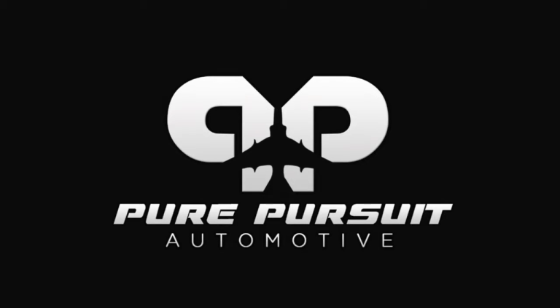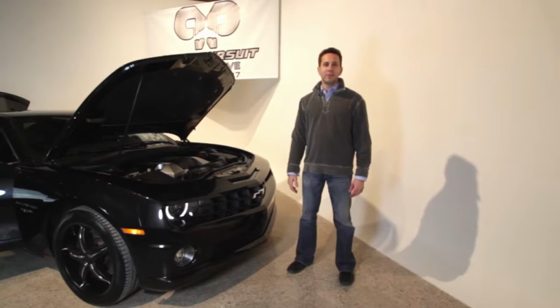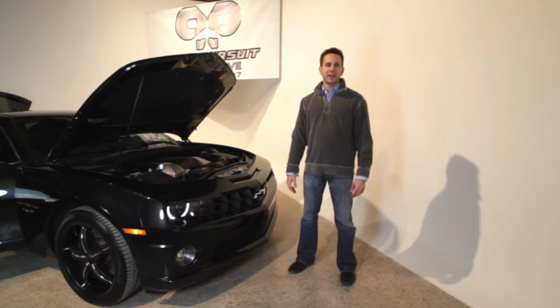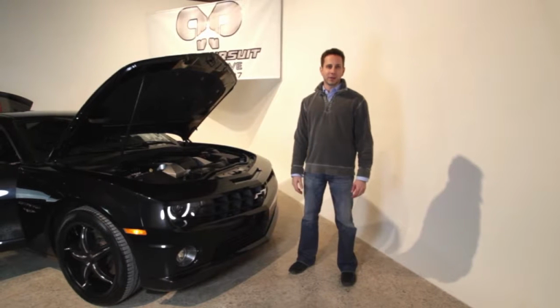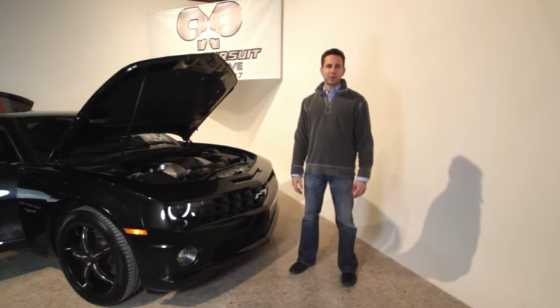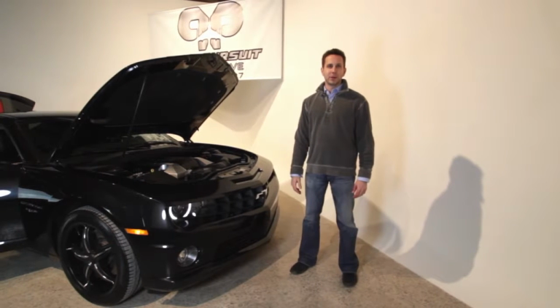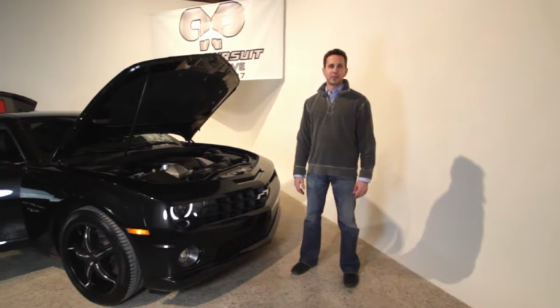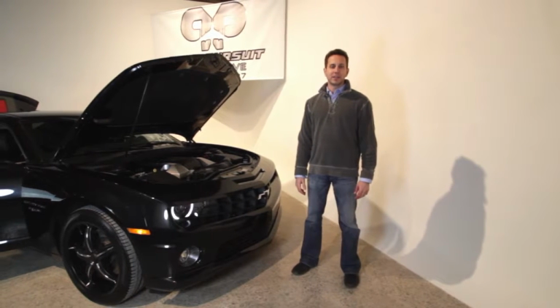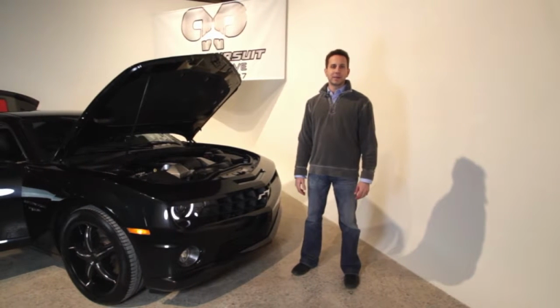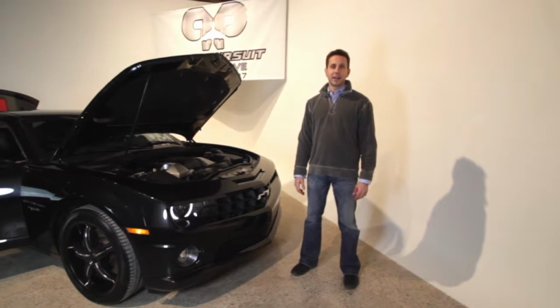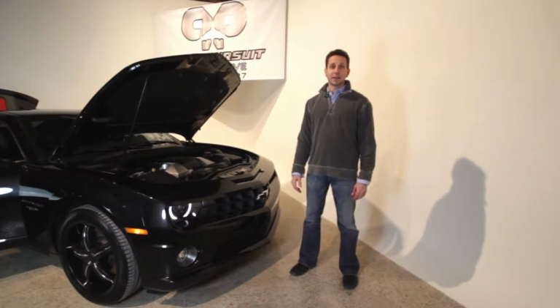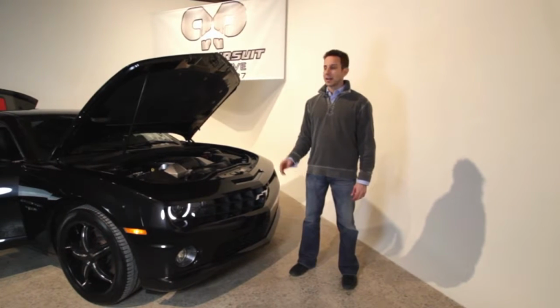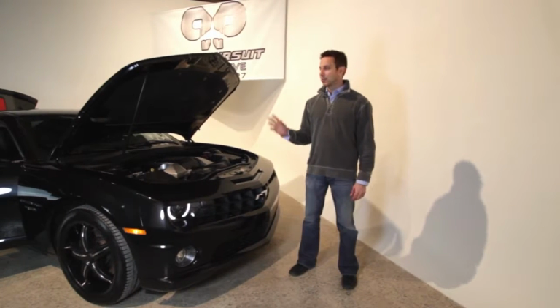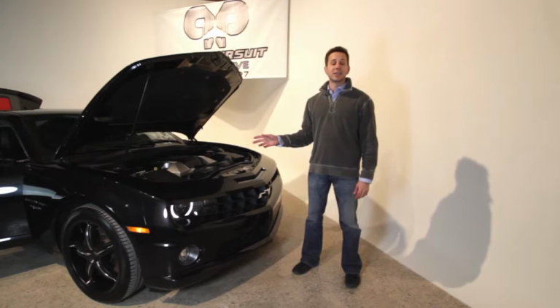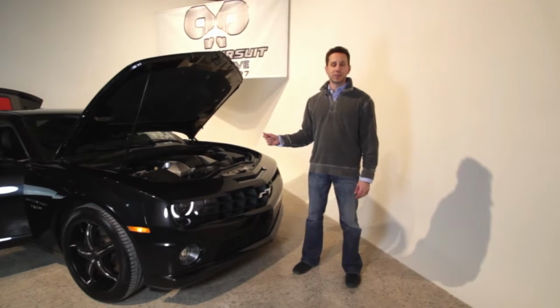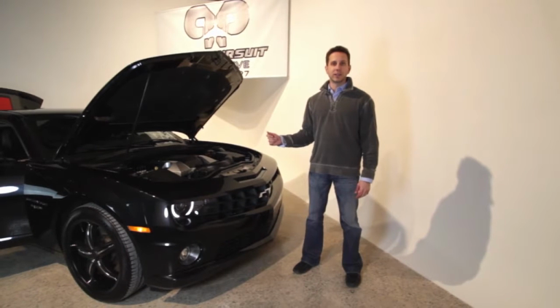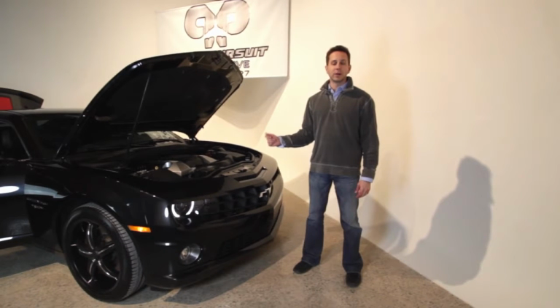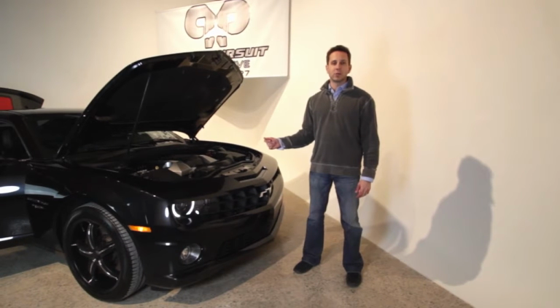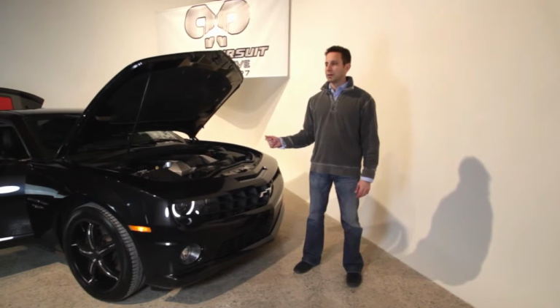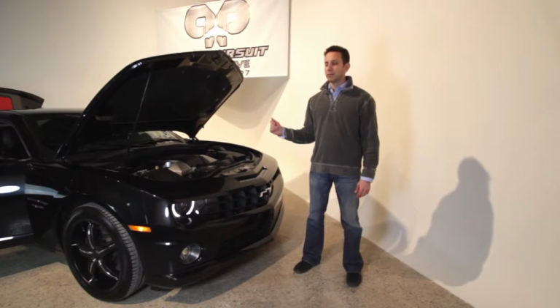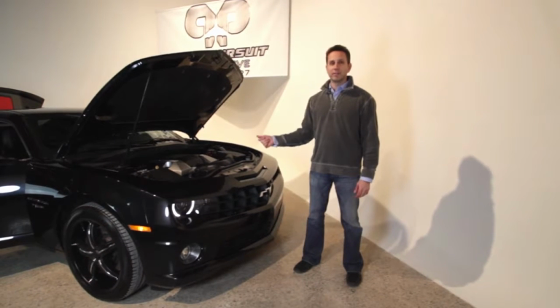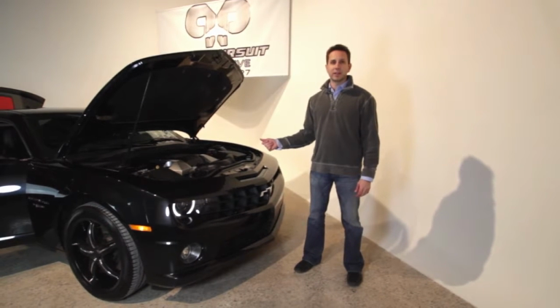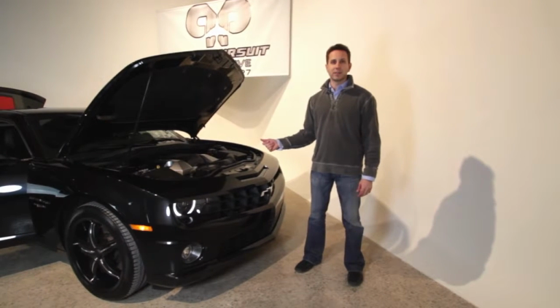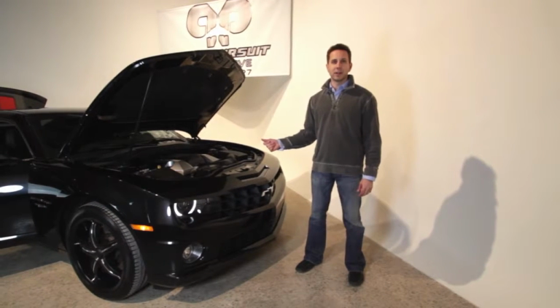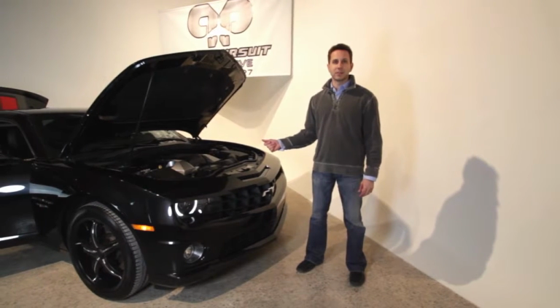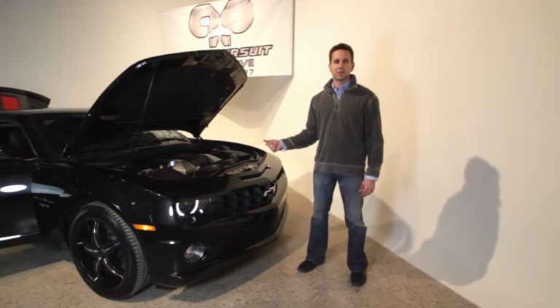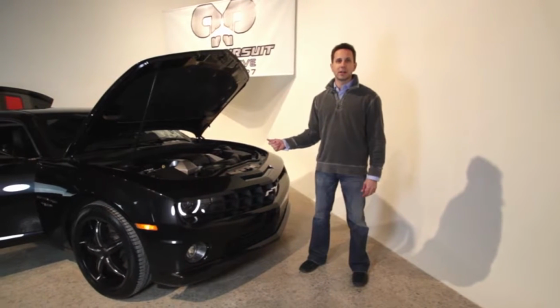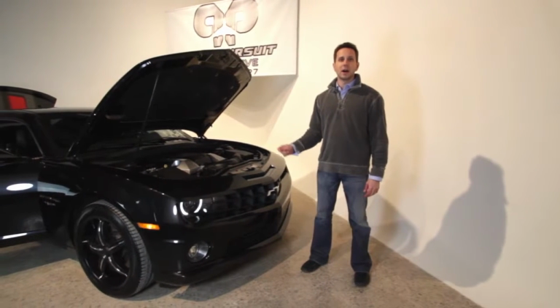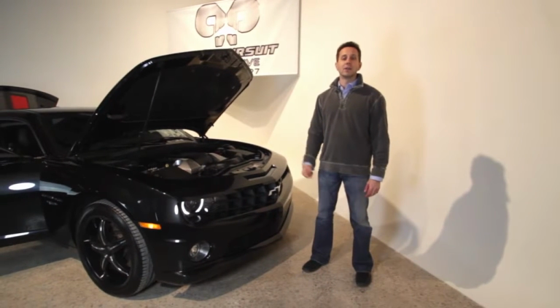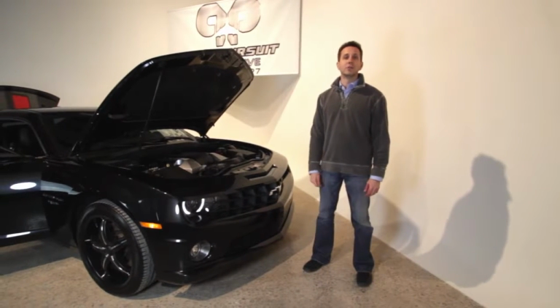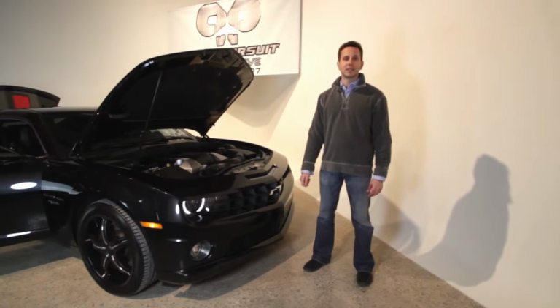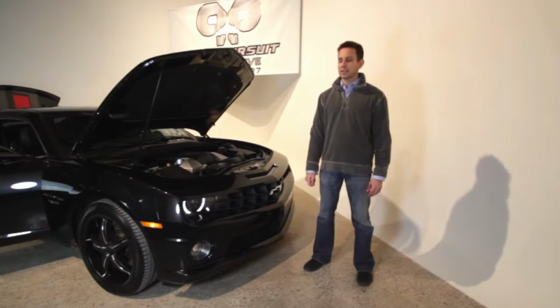Hey everybody, I'm Glenn with the Pure Pursuit team and tonight I'm excited to present to you the 2012 45th anniversary 2SS.